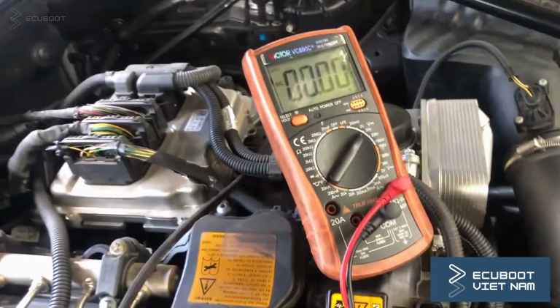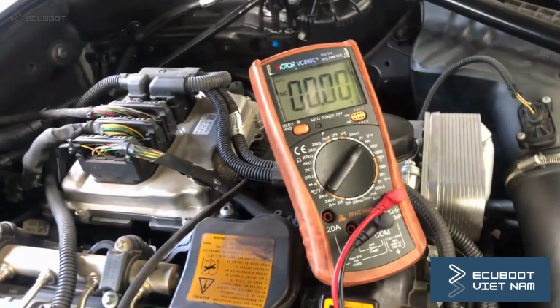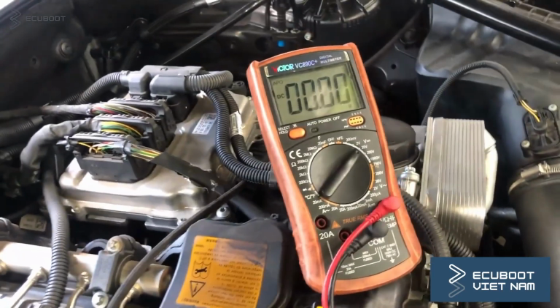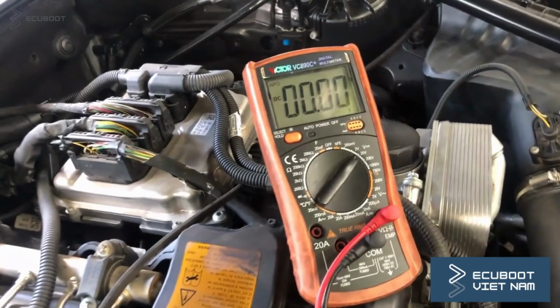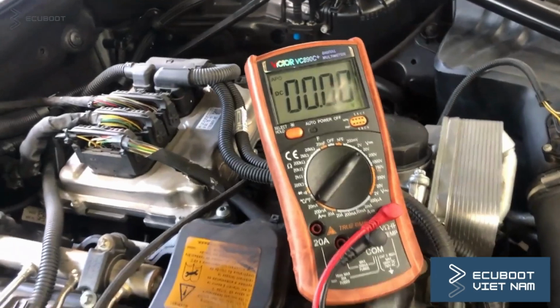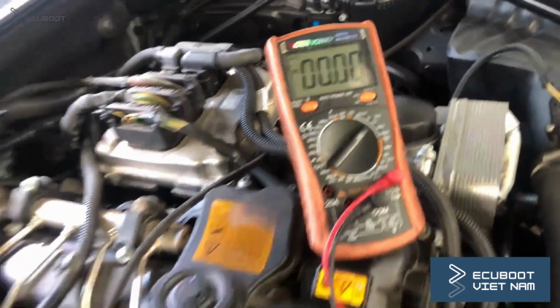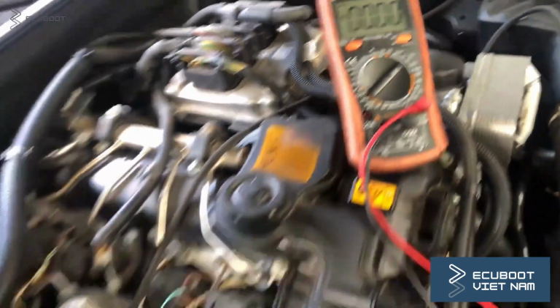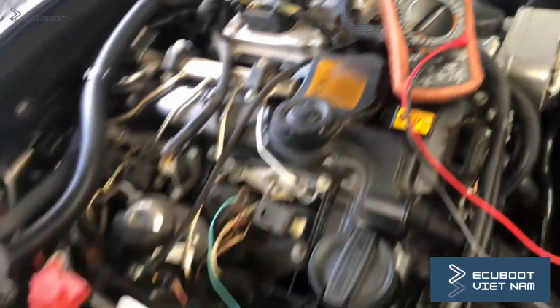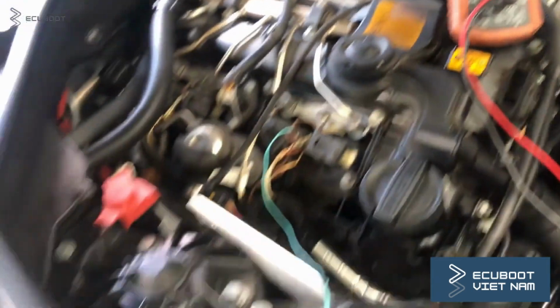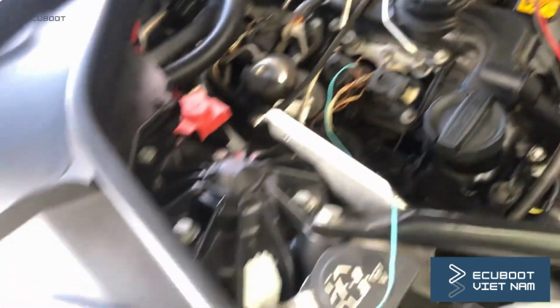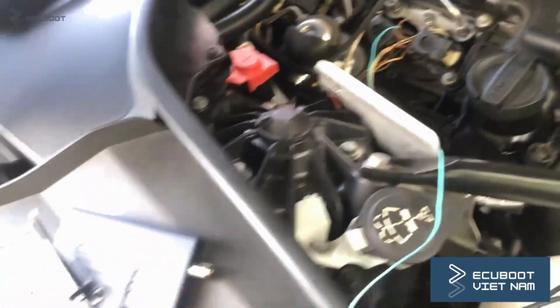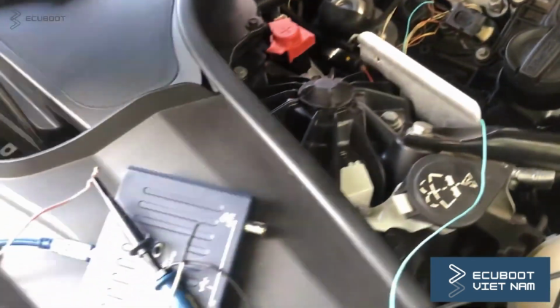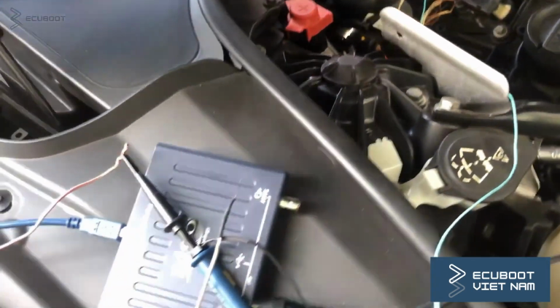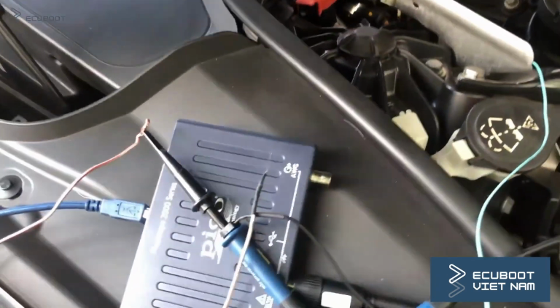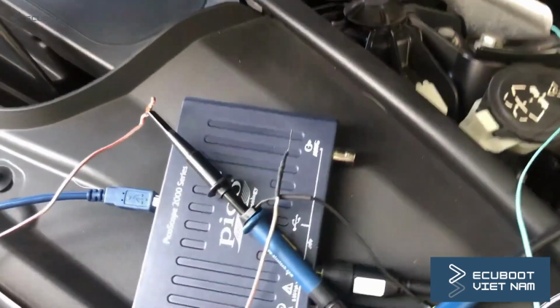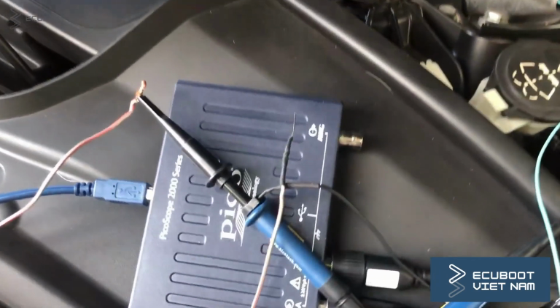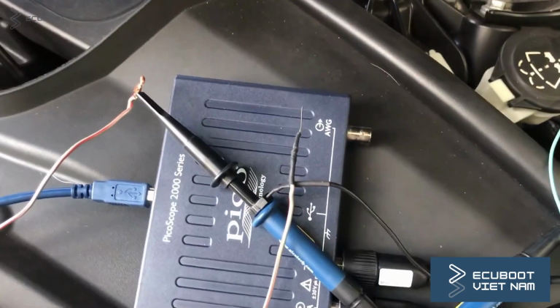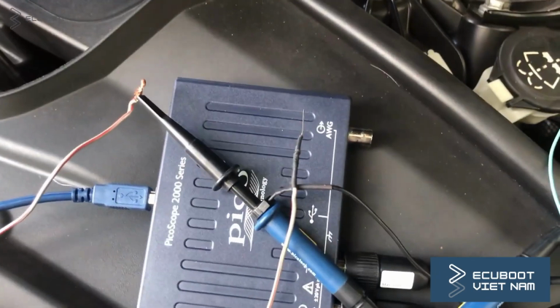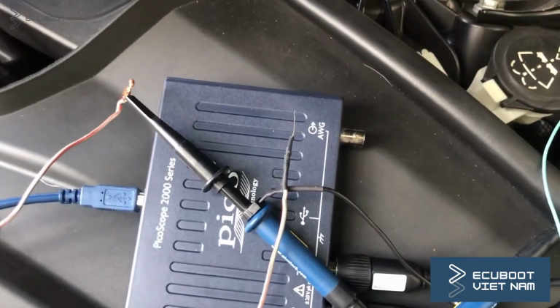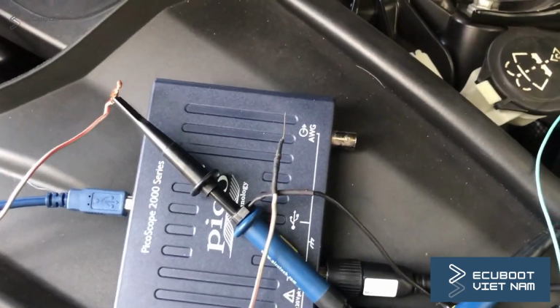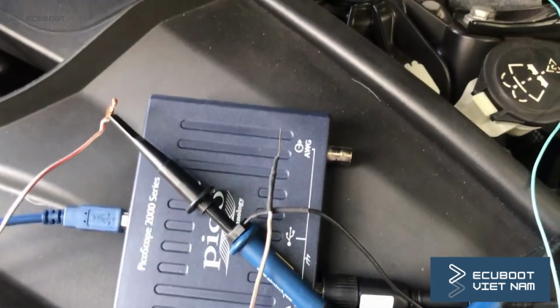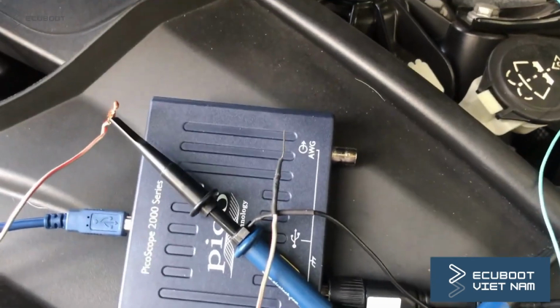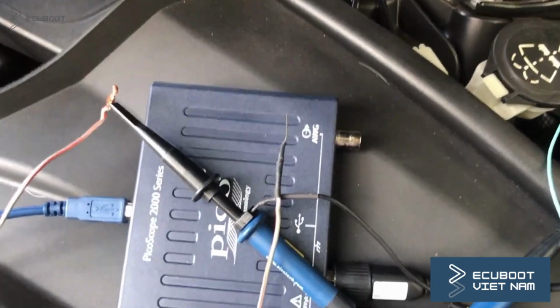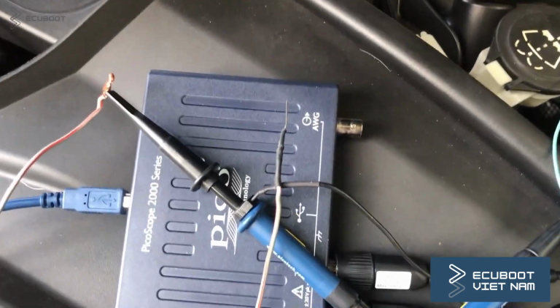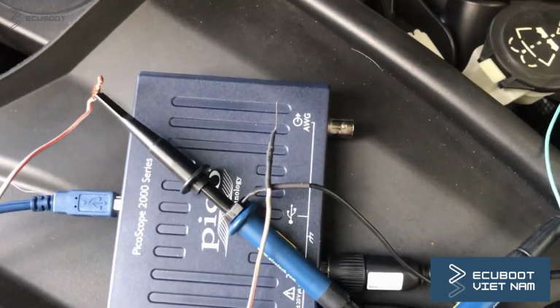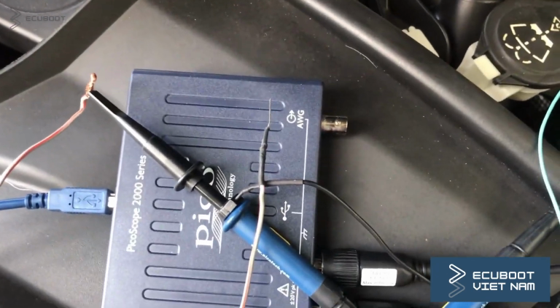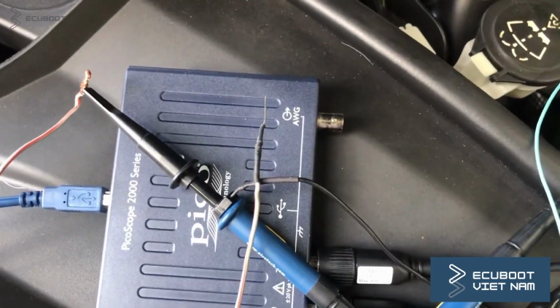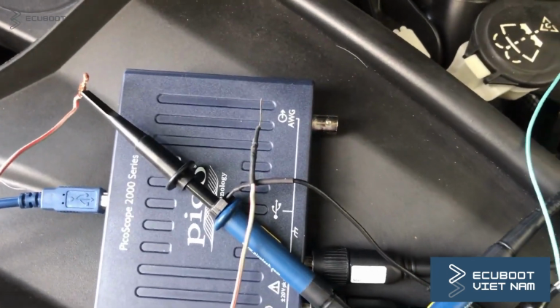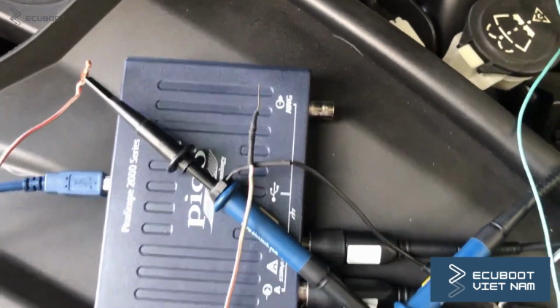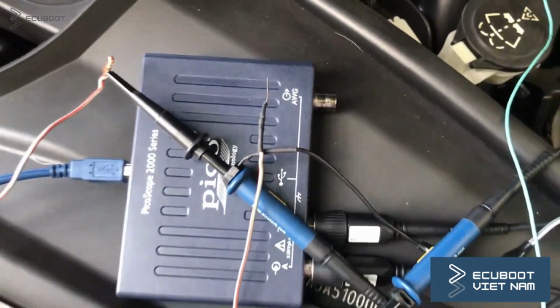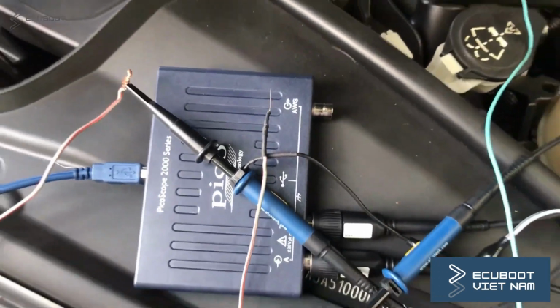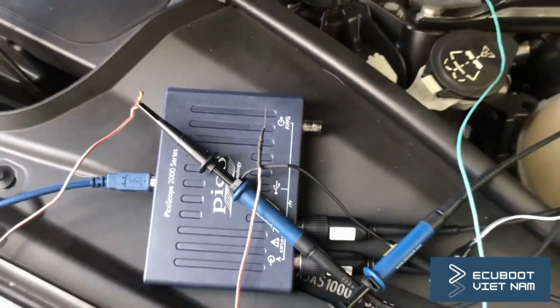And now, by using the multimeter and oscilloscope, I'm gonna show you how to test these wires.